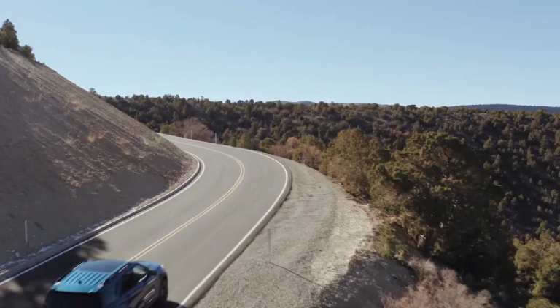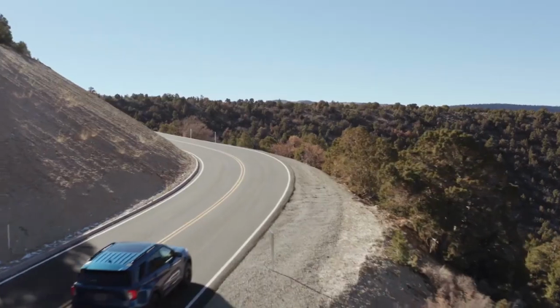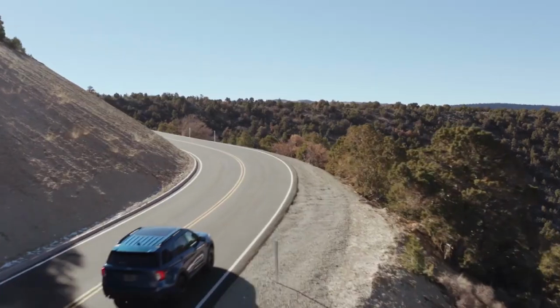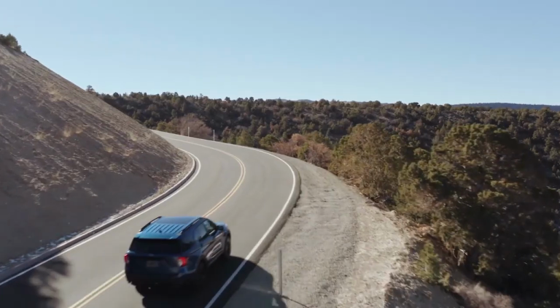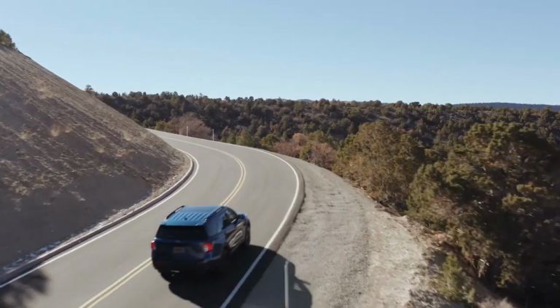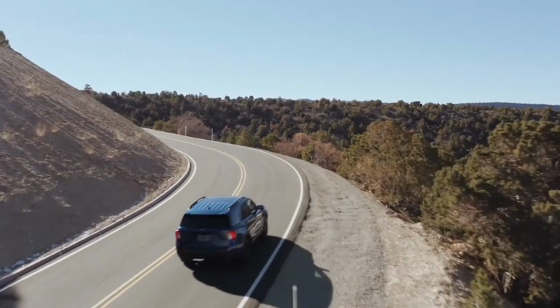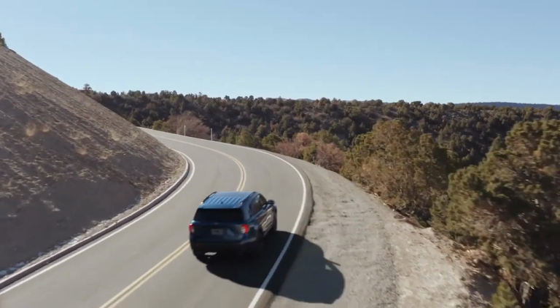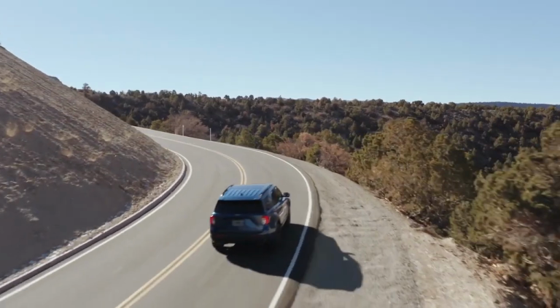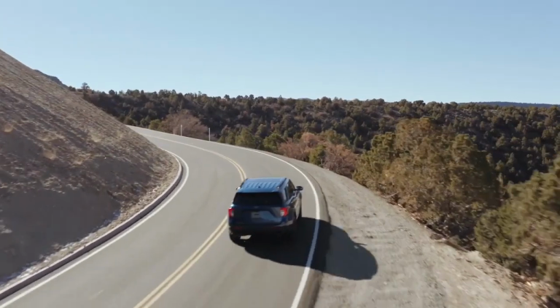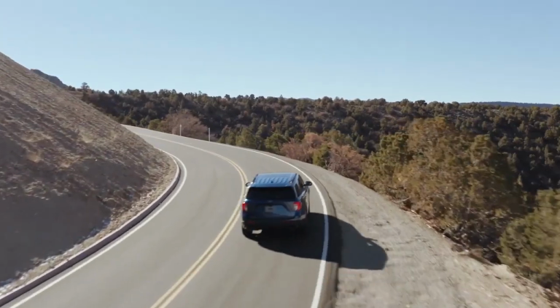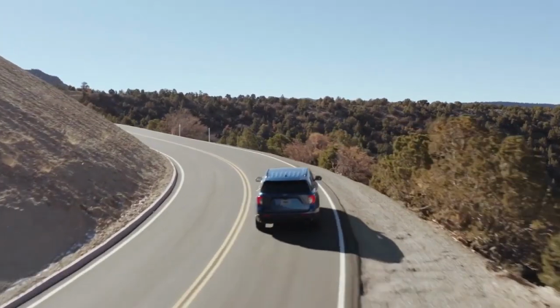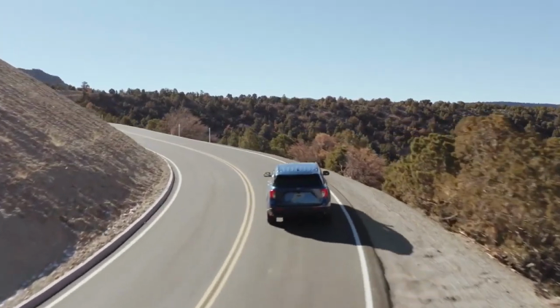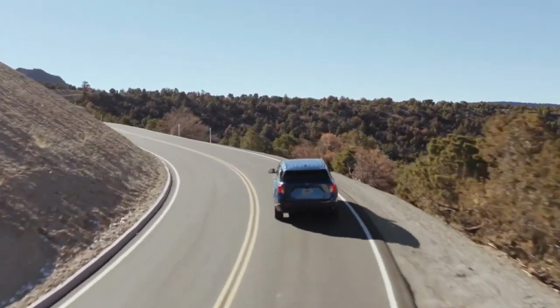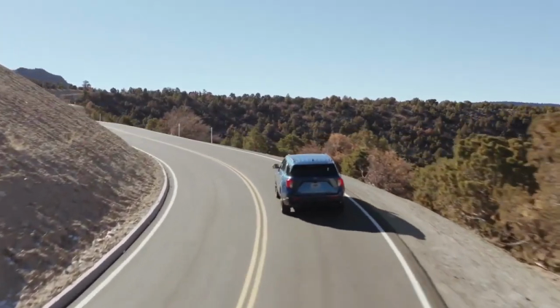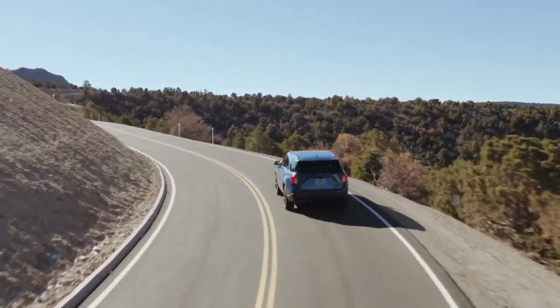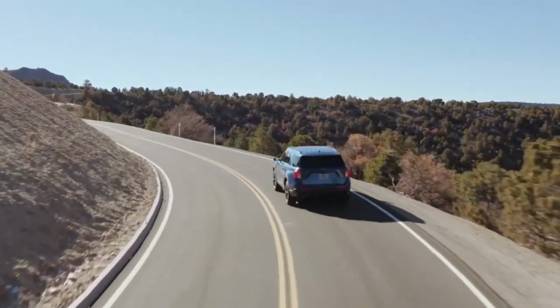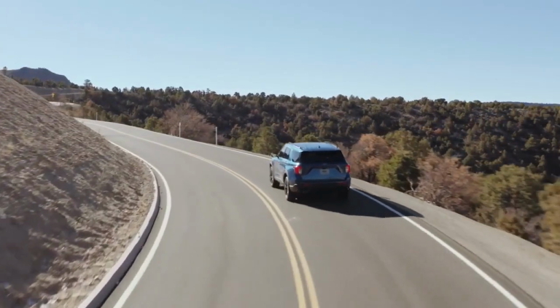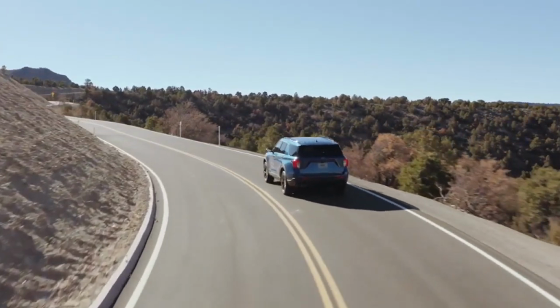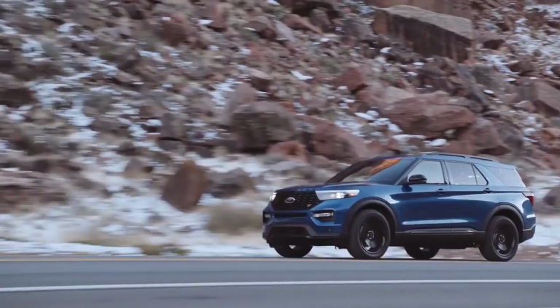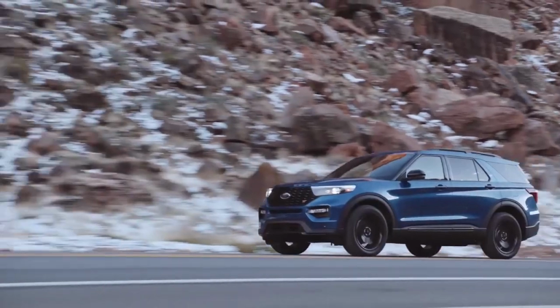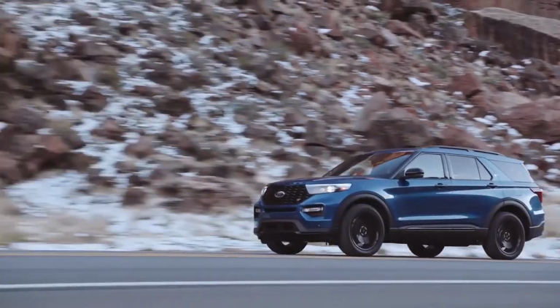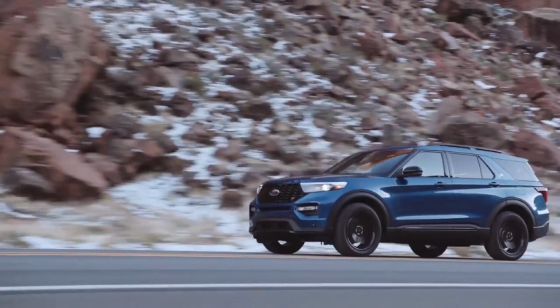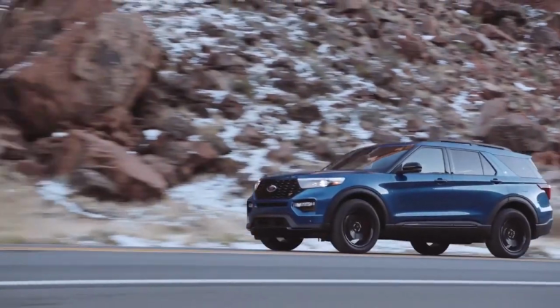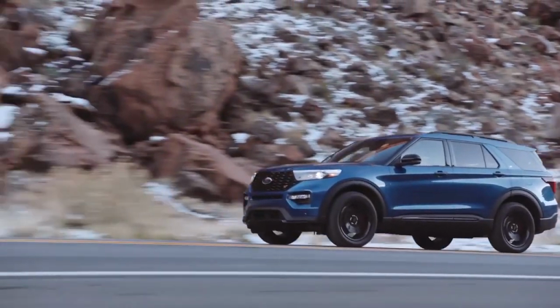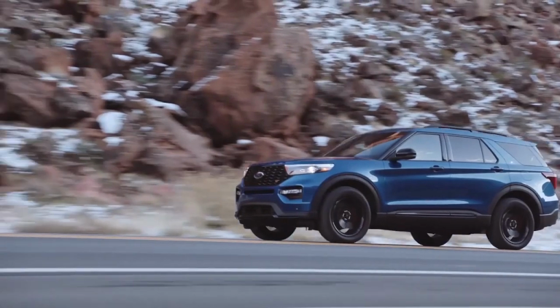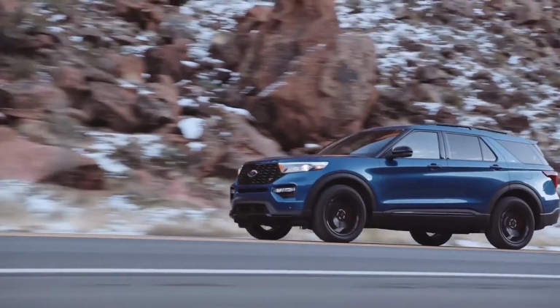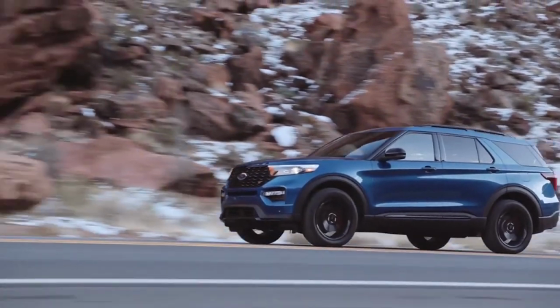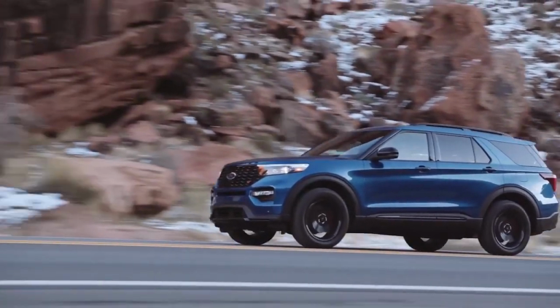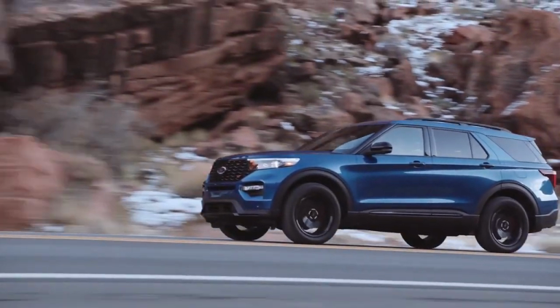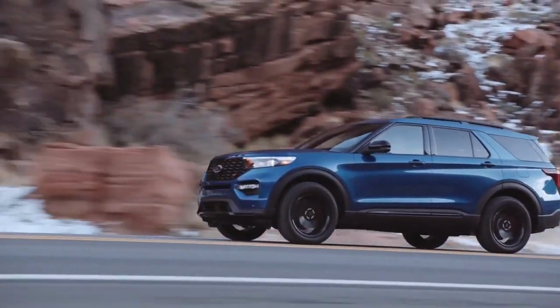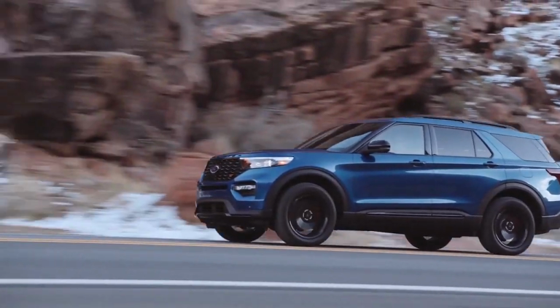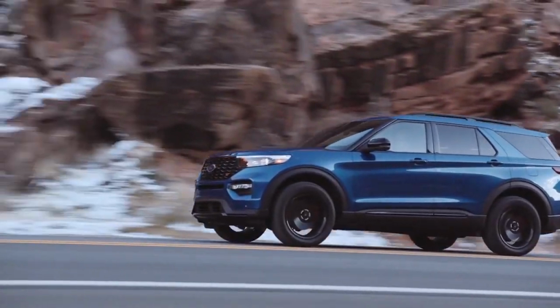The all-new Ford Explorer has been completely redesigned, inside, outside, and under the hood.